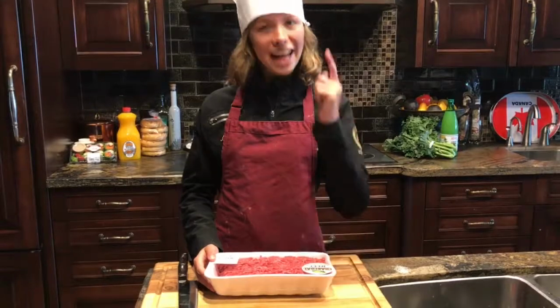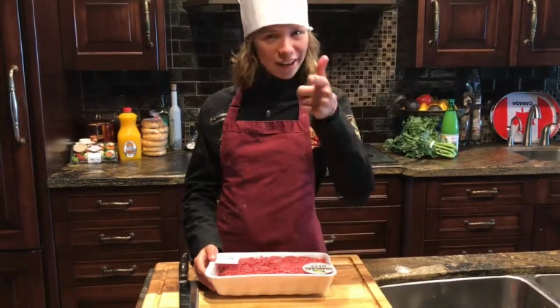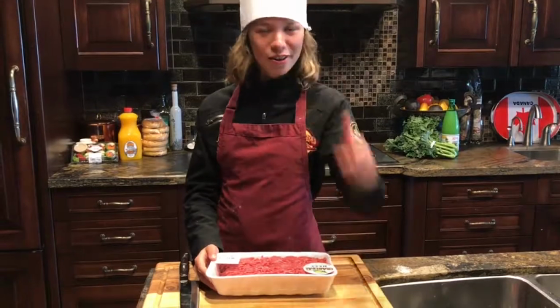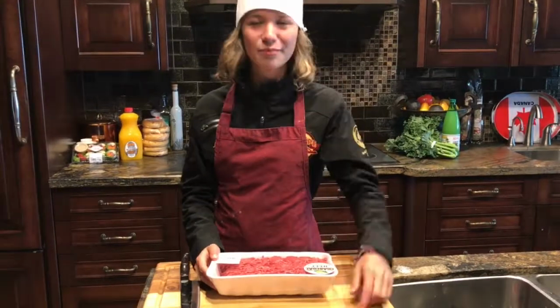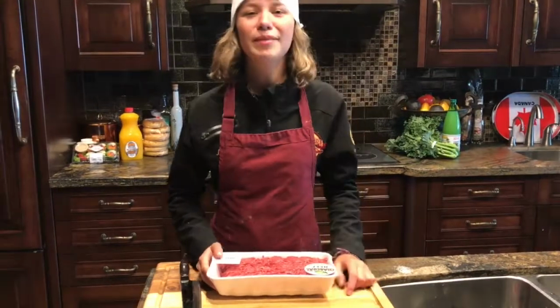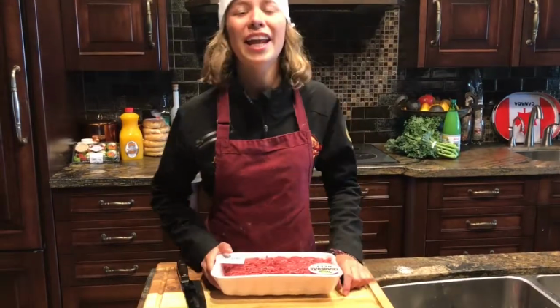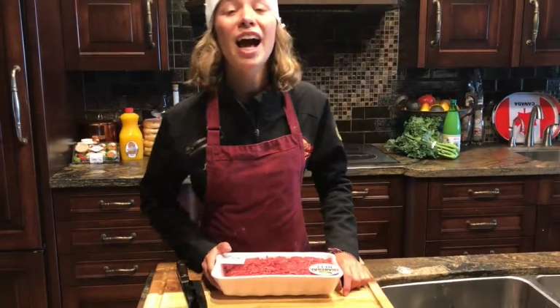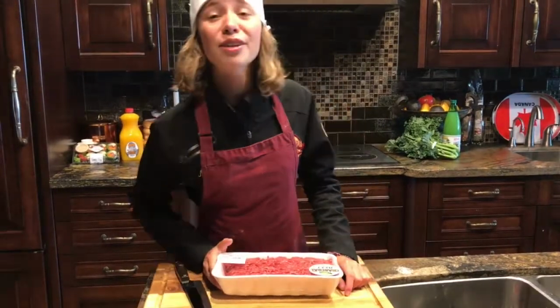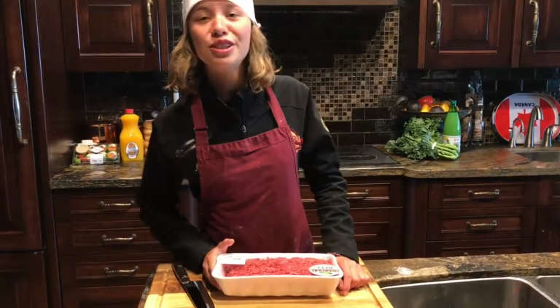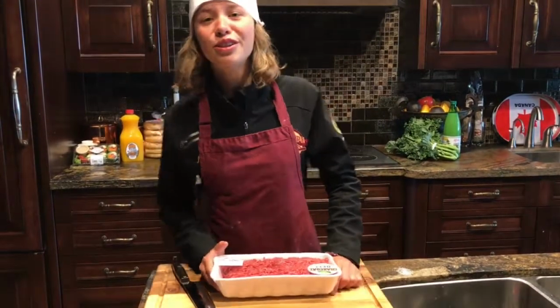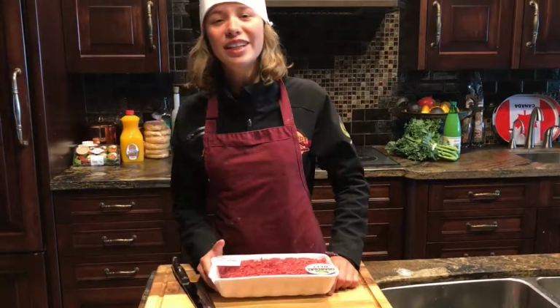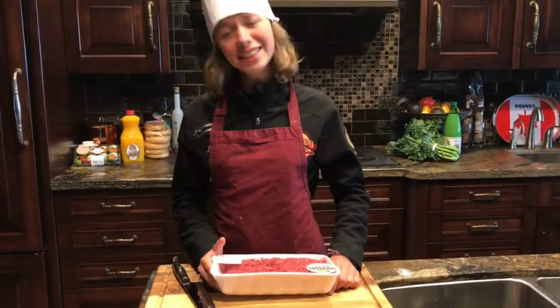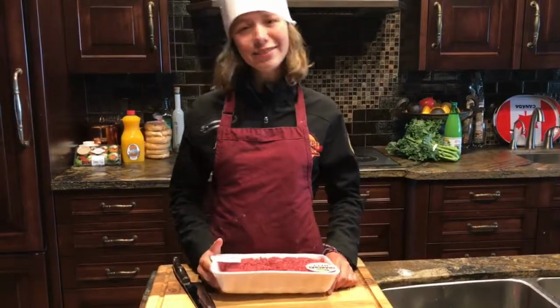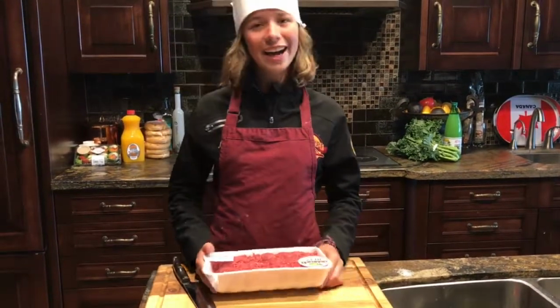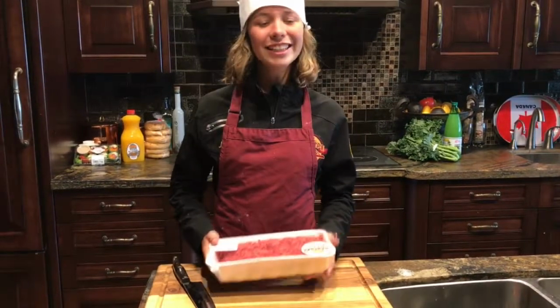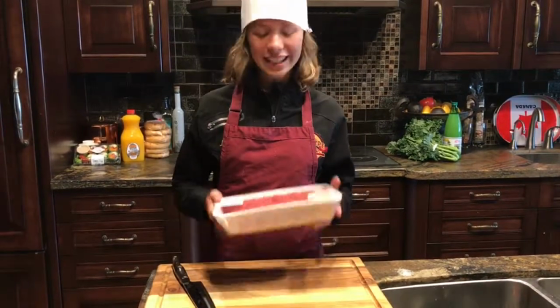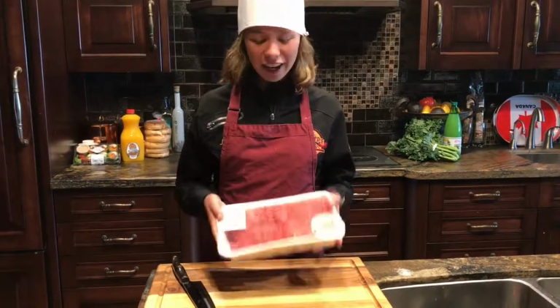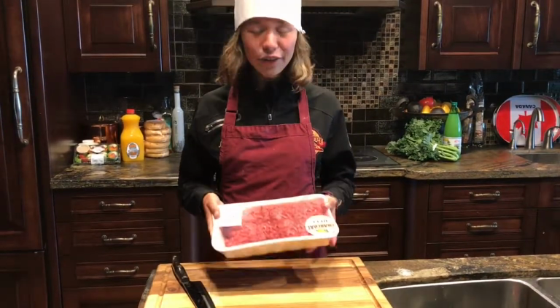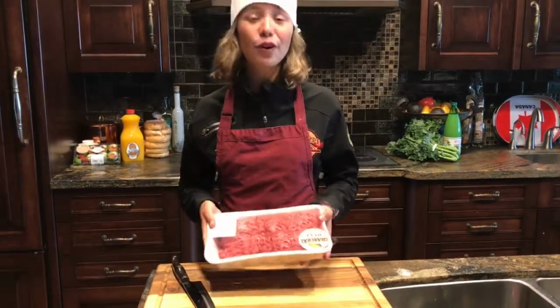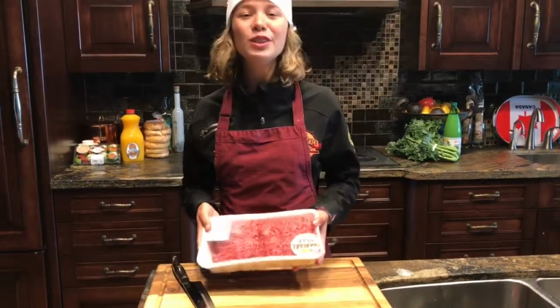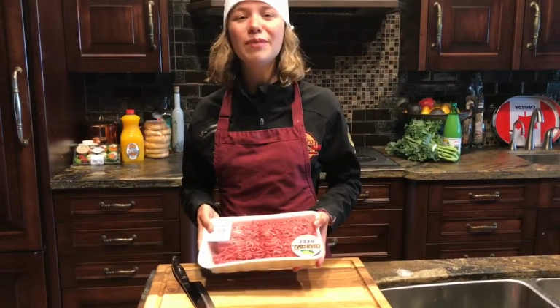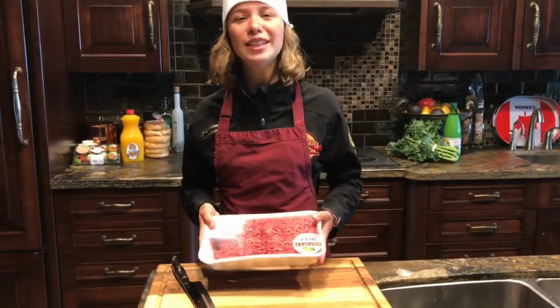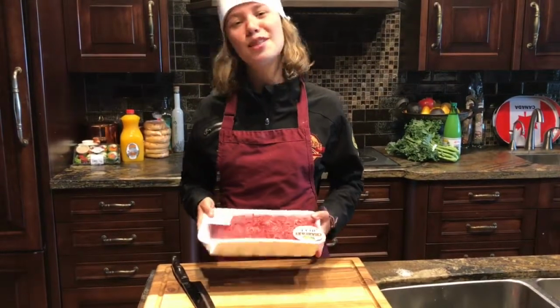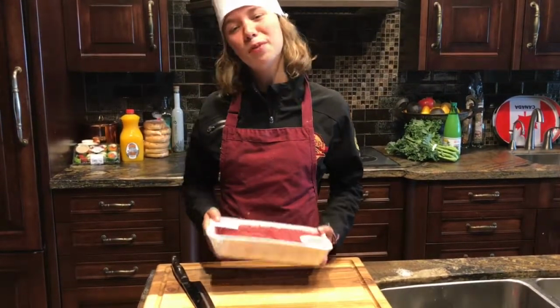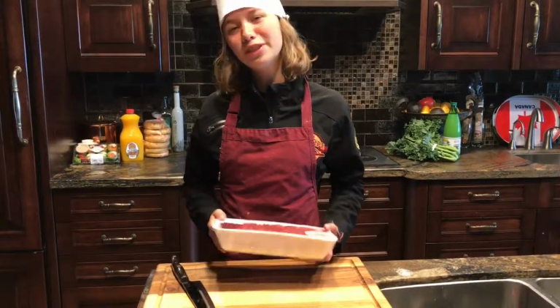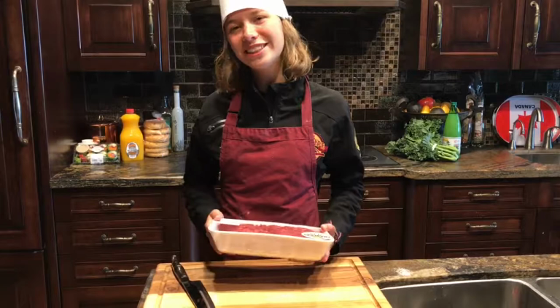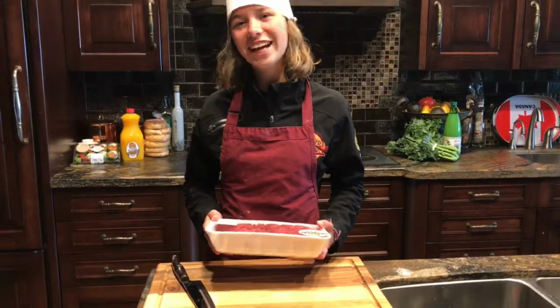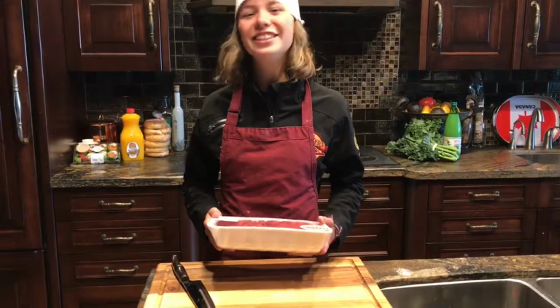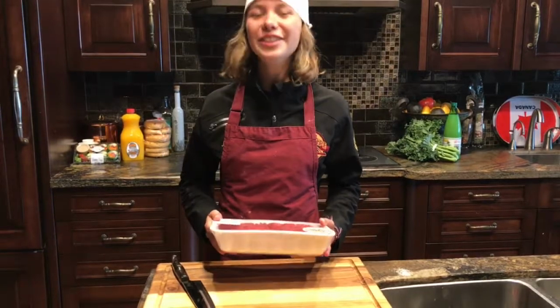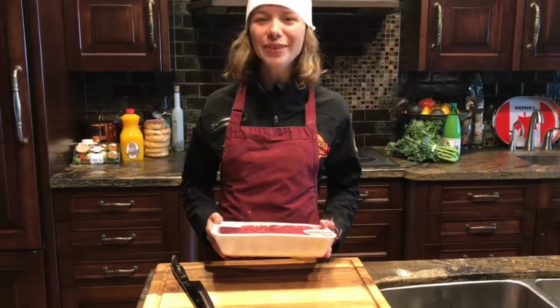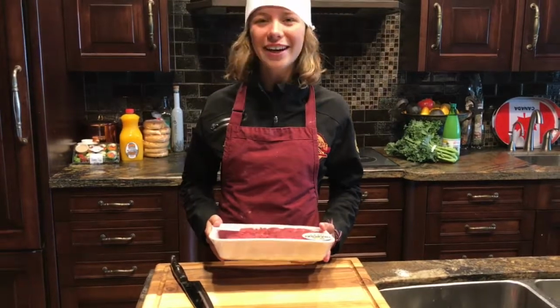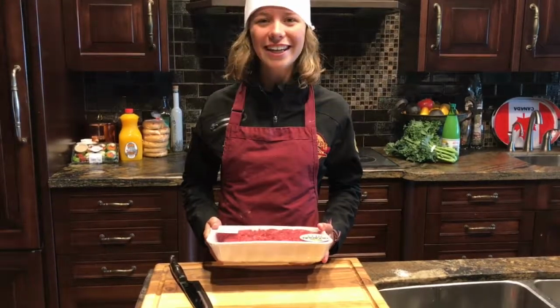Today on Your Mia Minute, I'm going to show you an easy way to get your frozen meat to the portion size you want it.